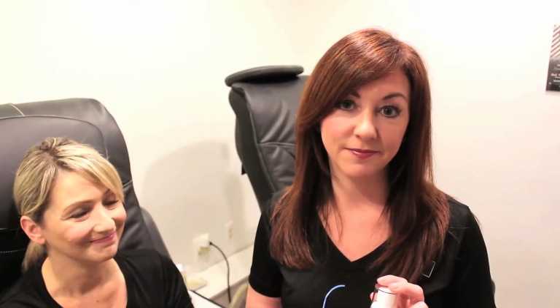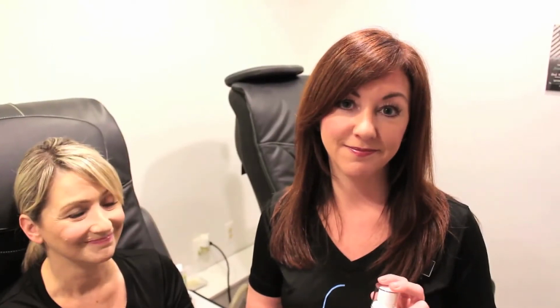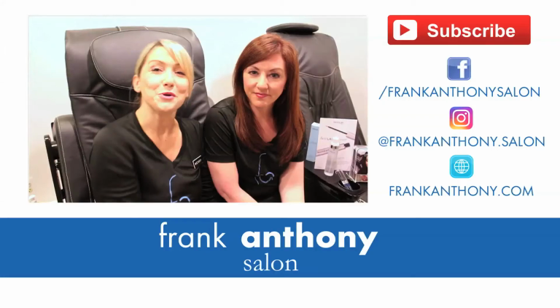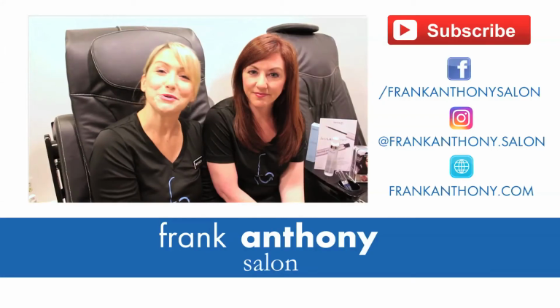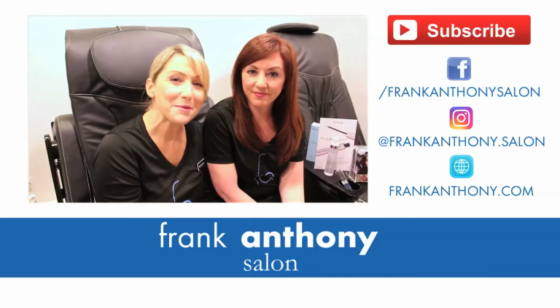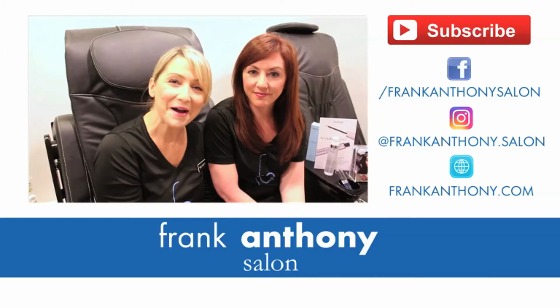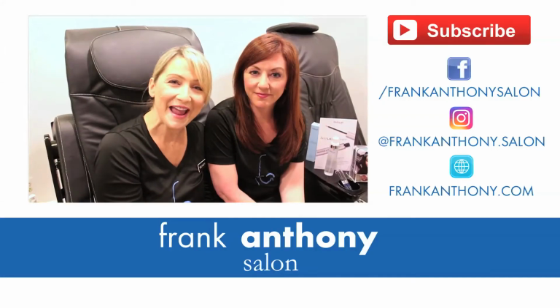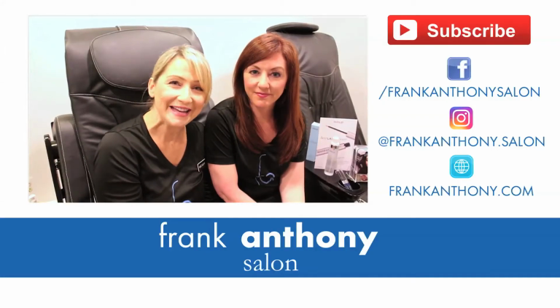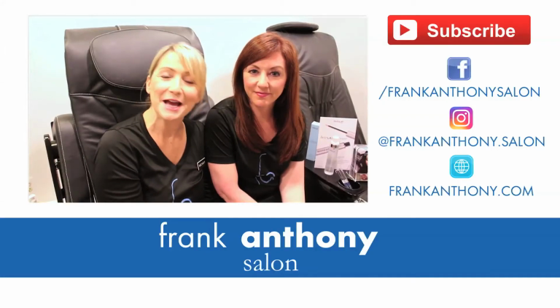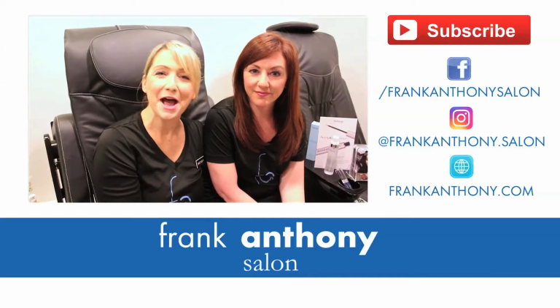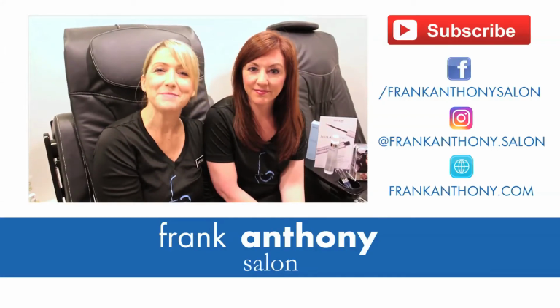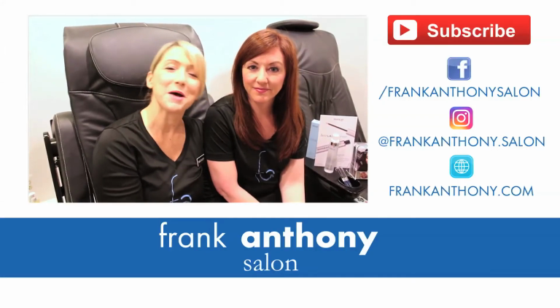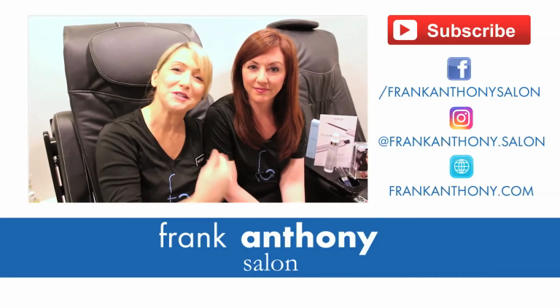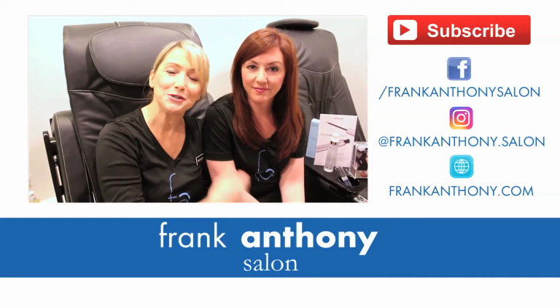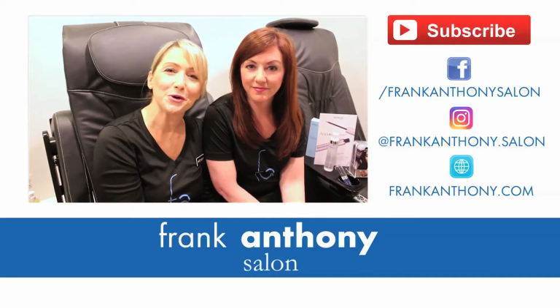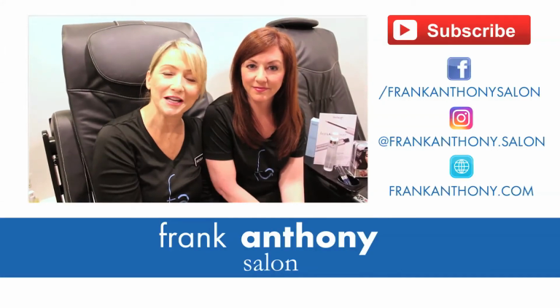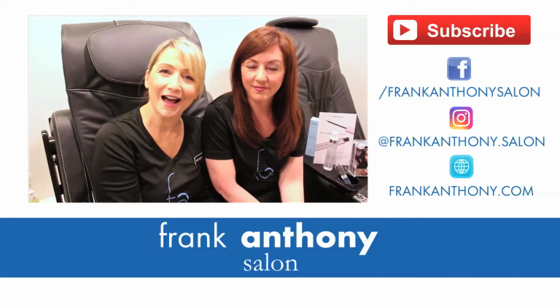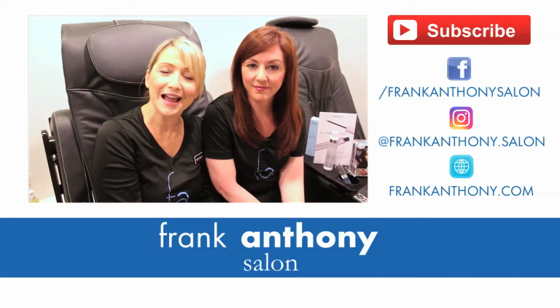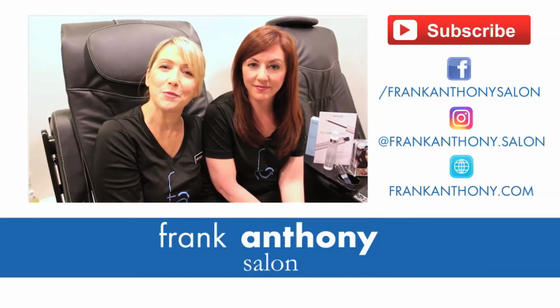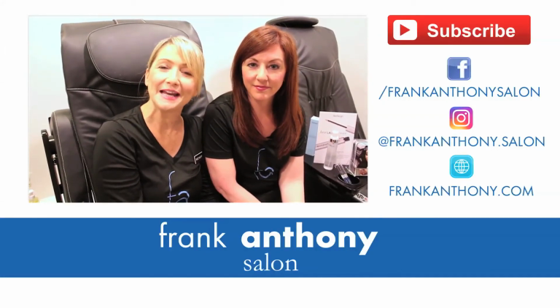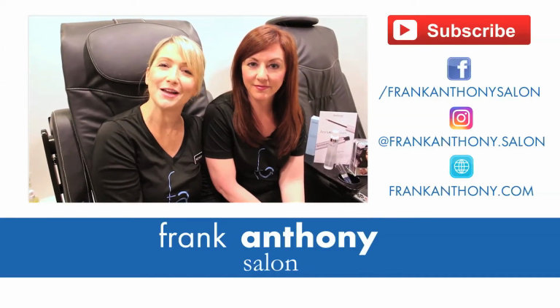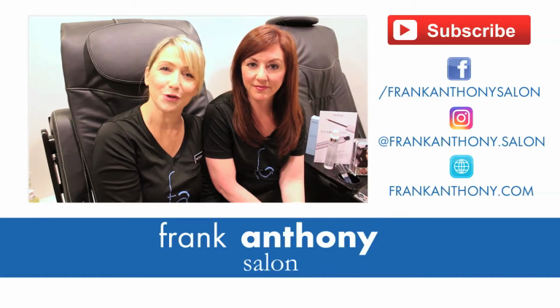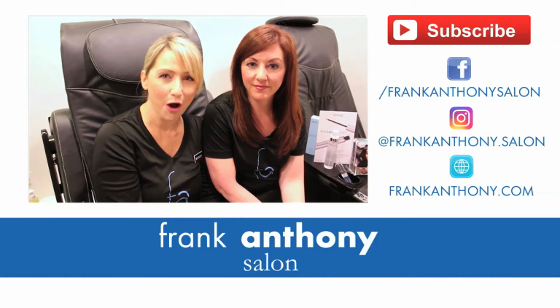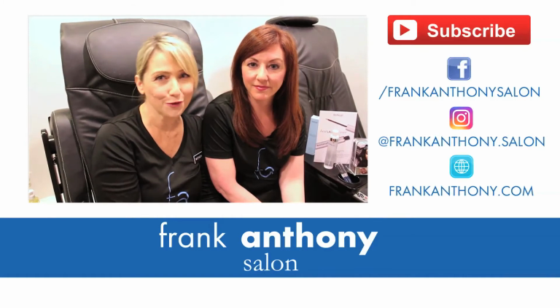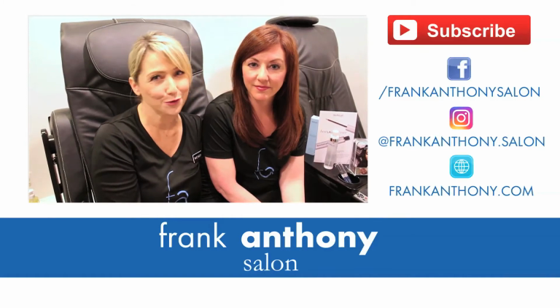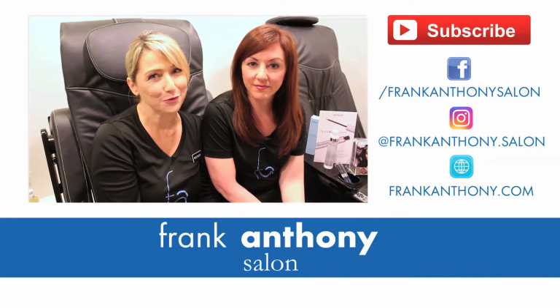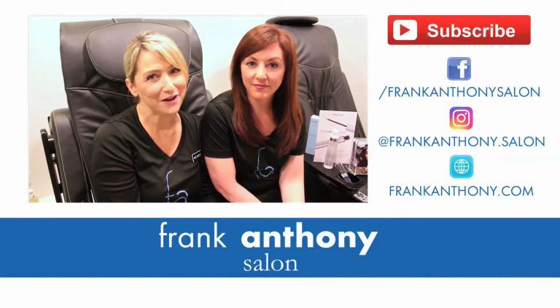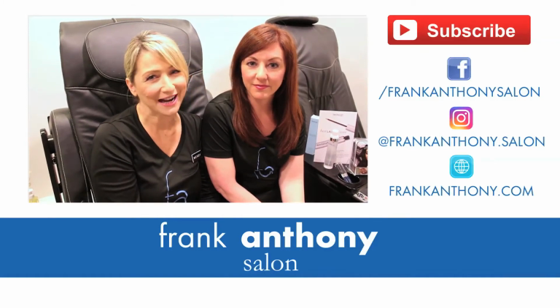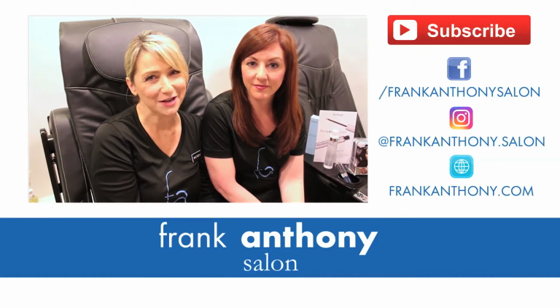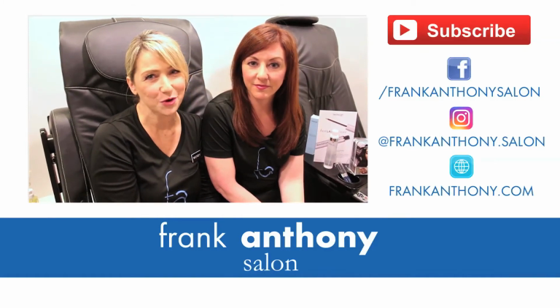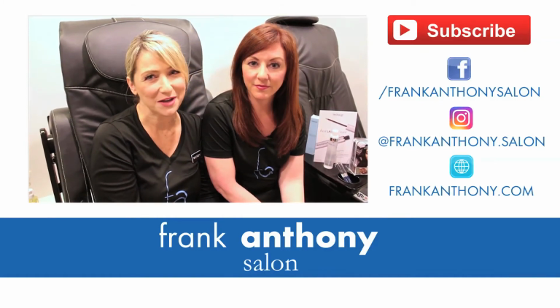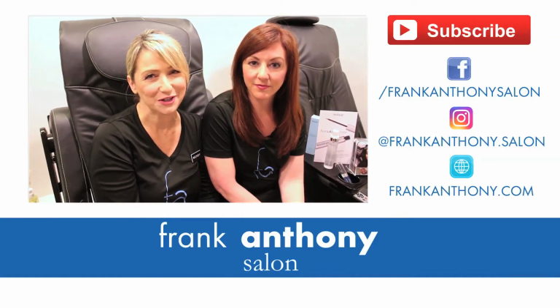Stop by anytime. Come see Jody and I and we can answer all of your Revitalash questions.